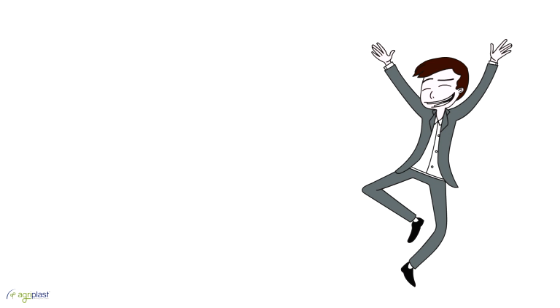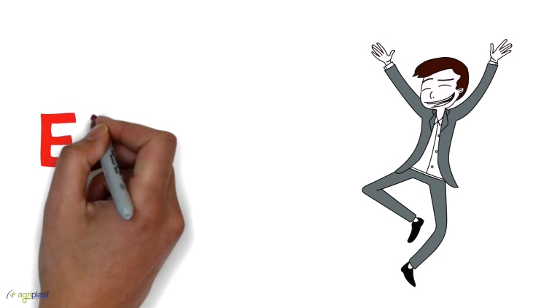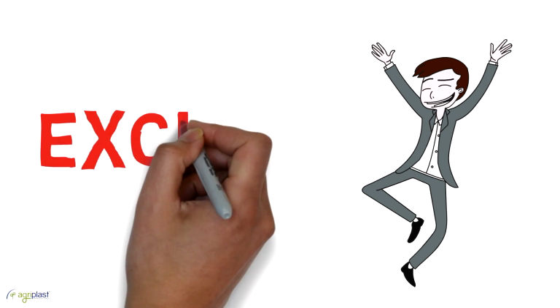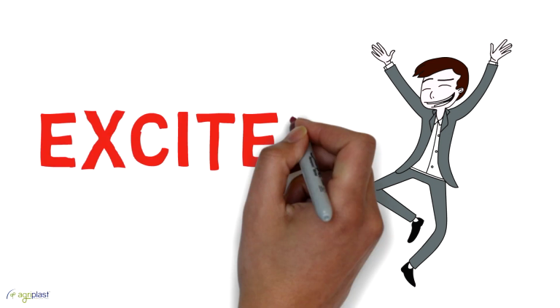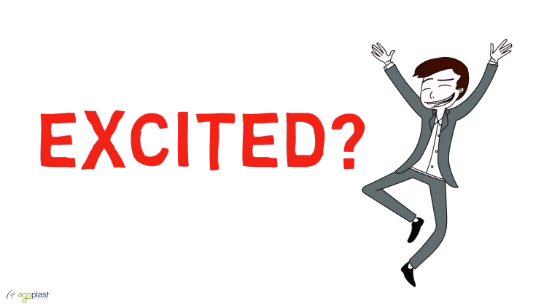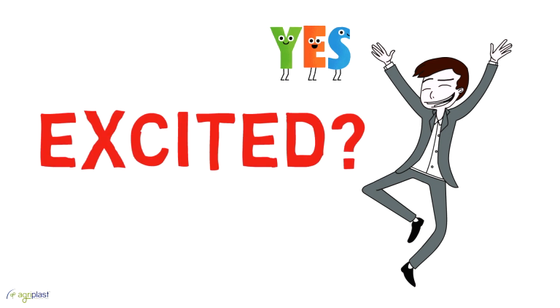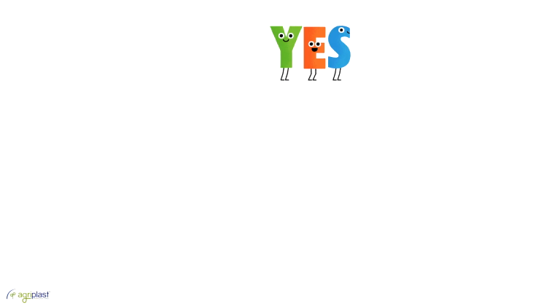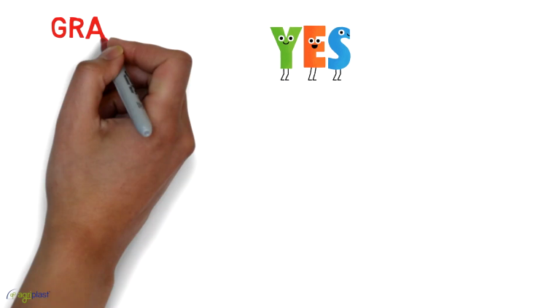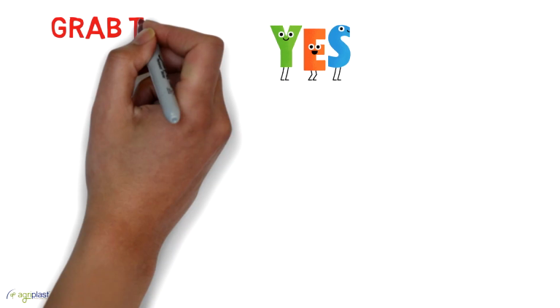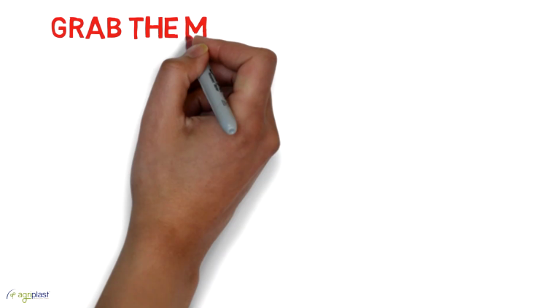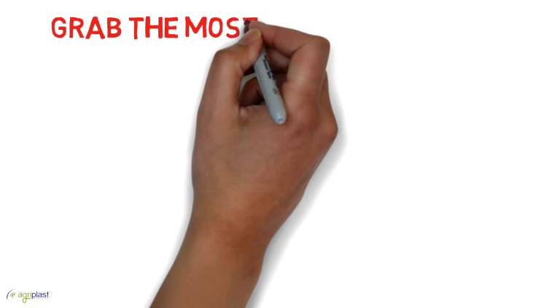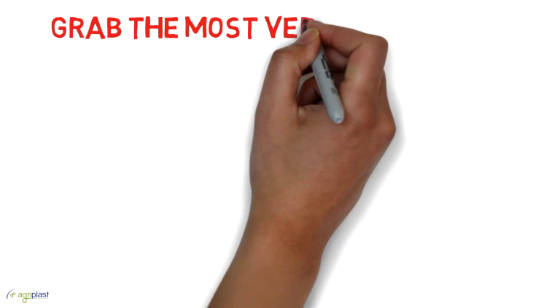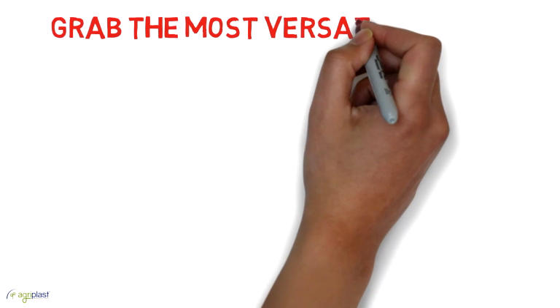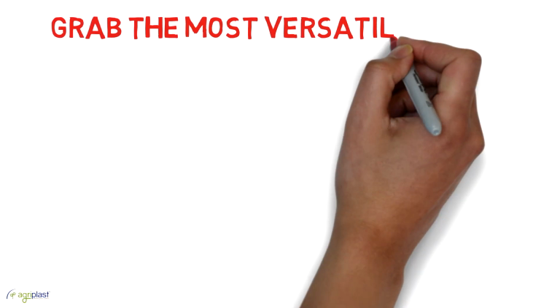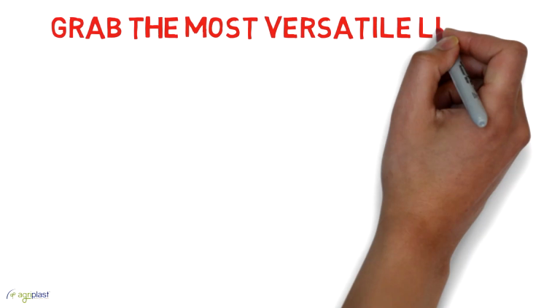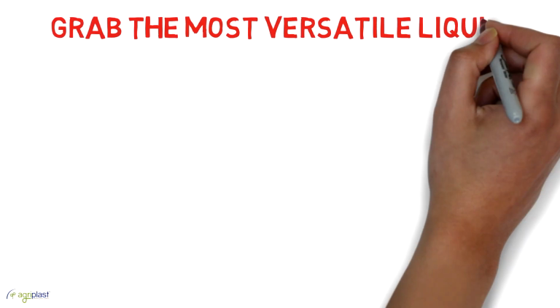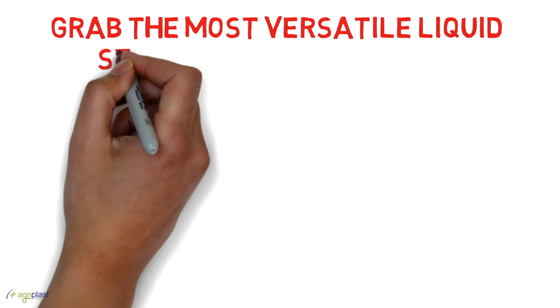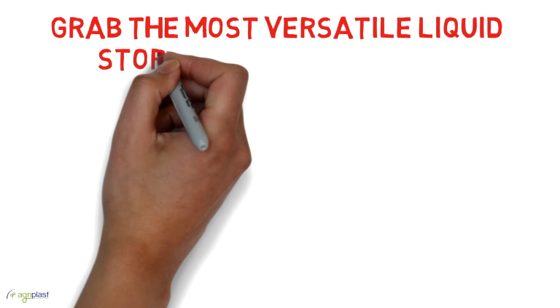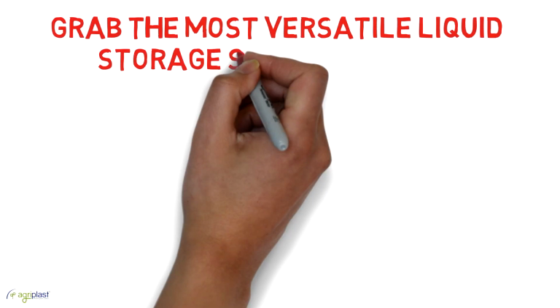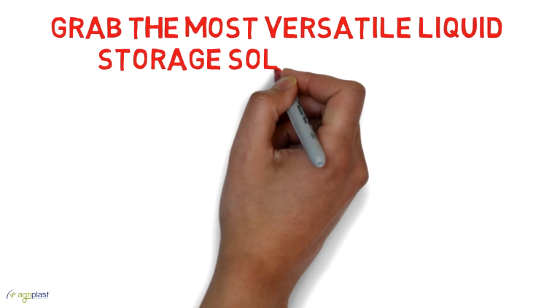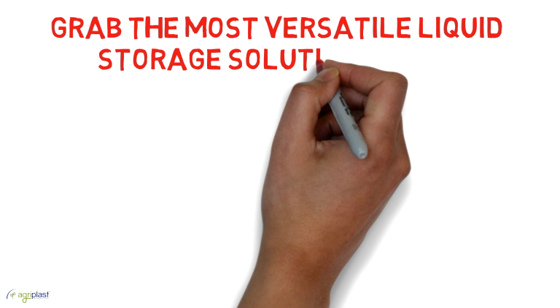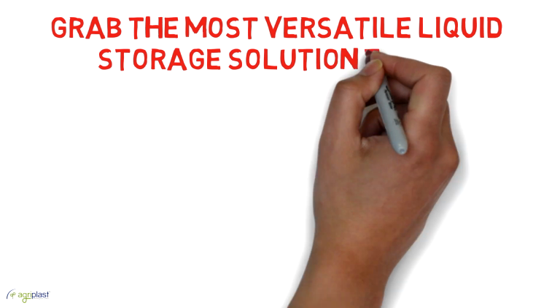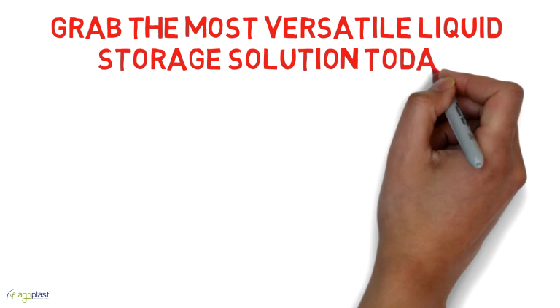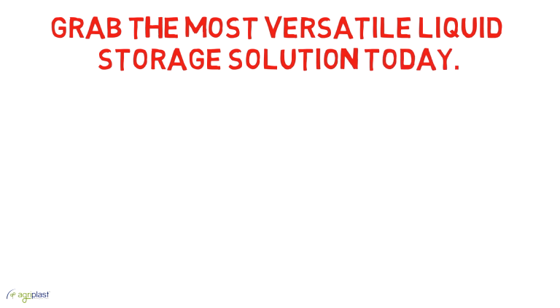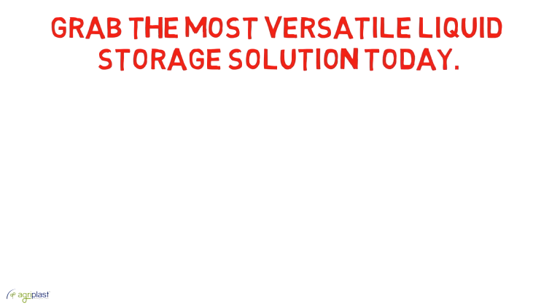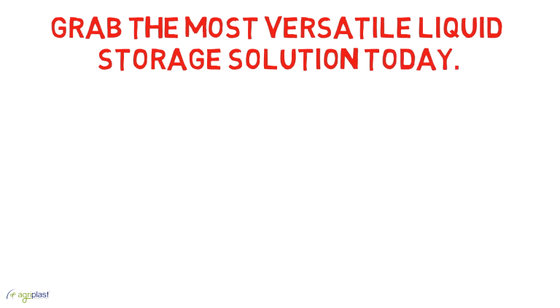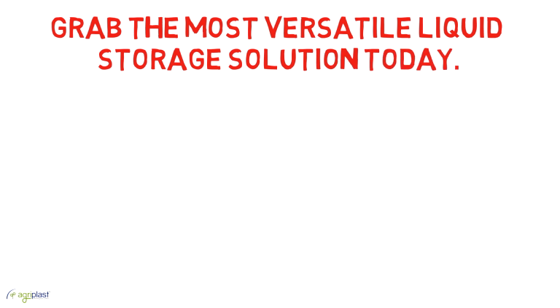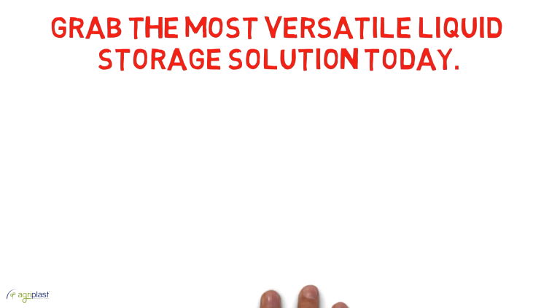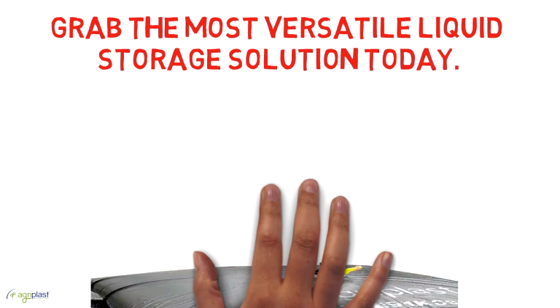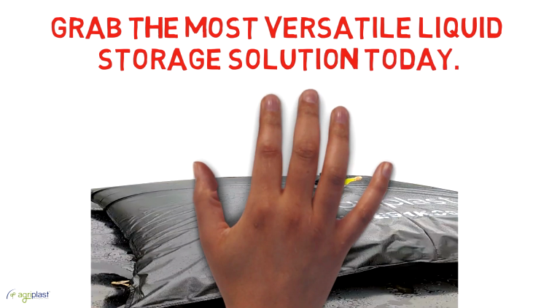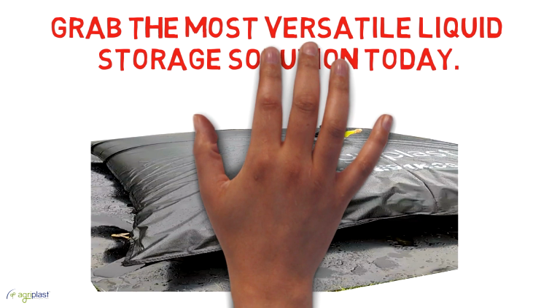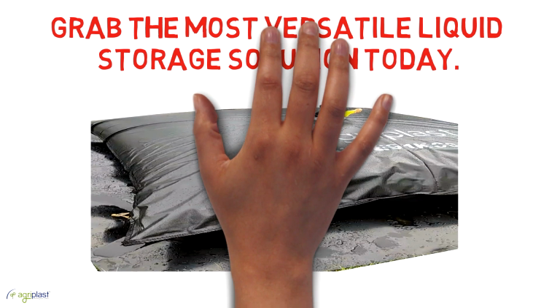The most versatile liquid storage solution today.